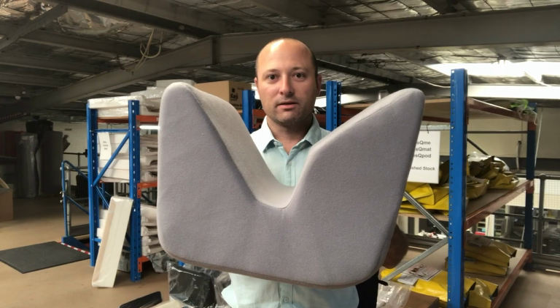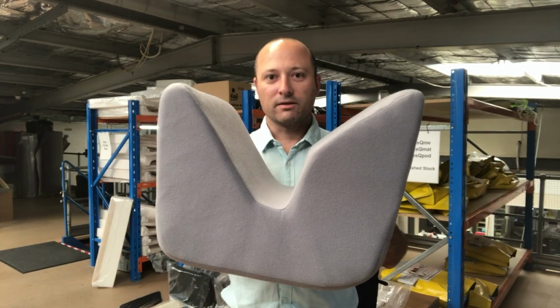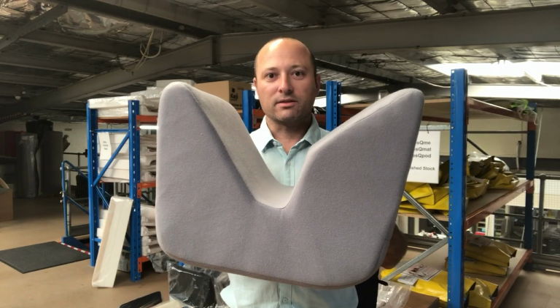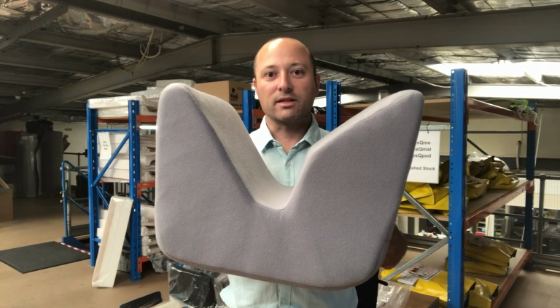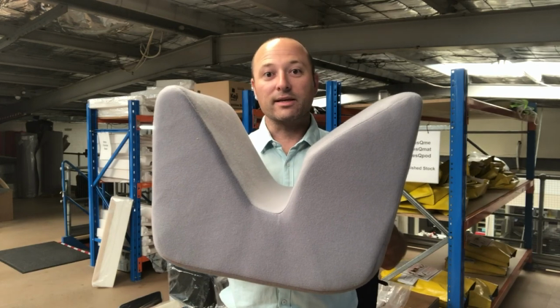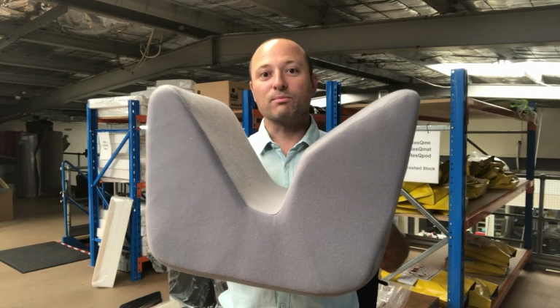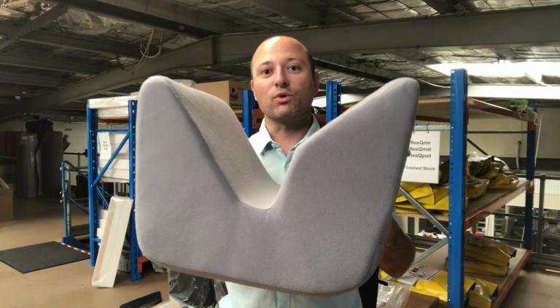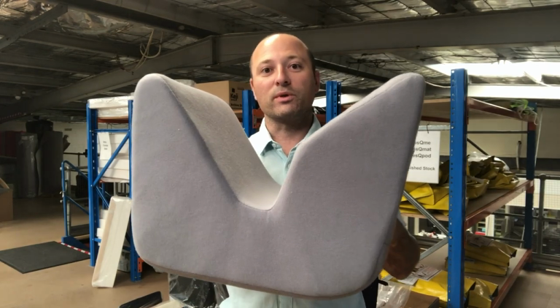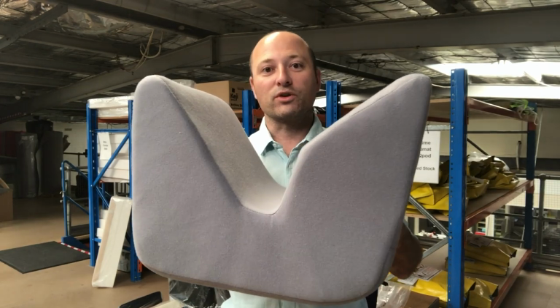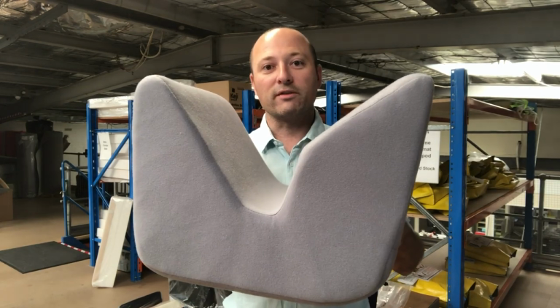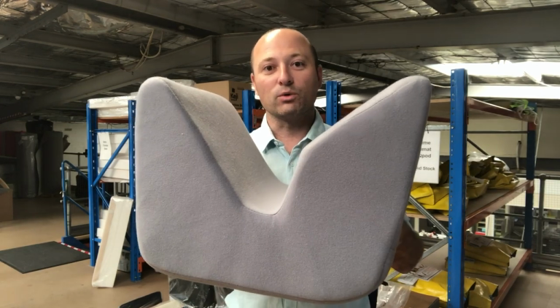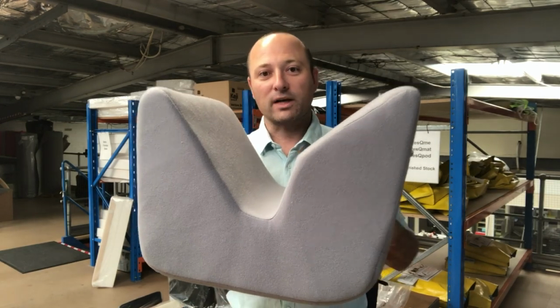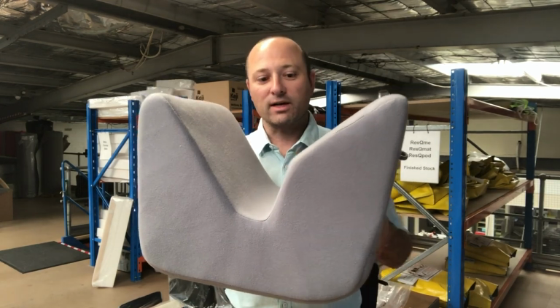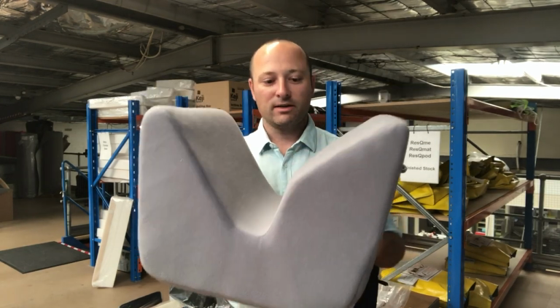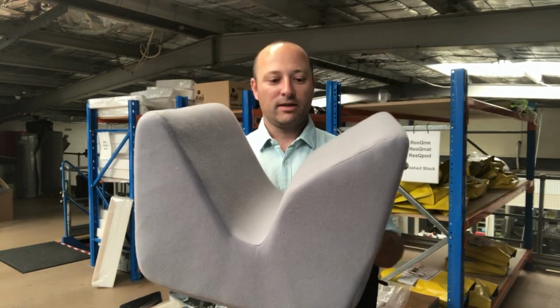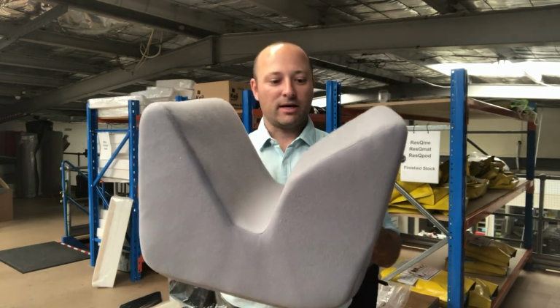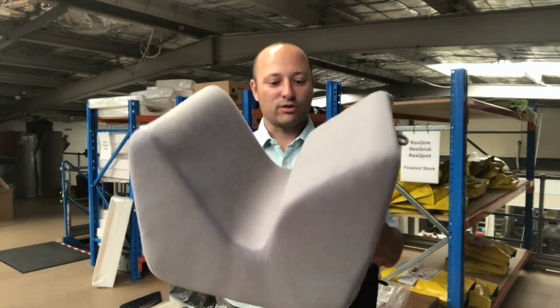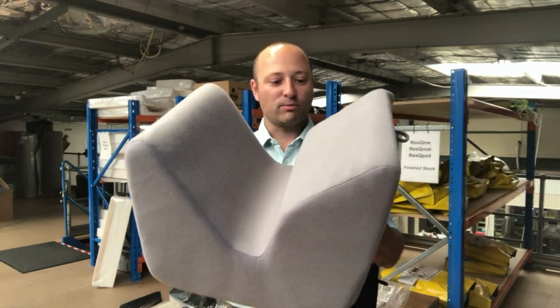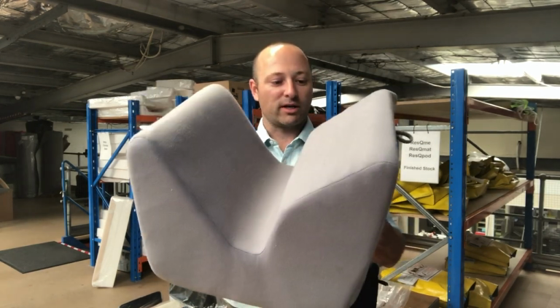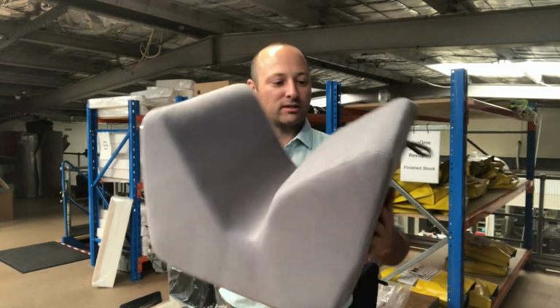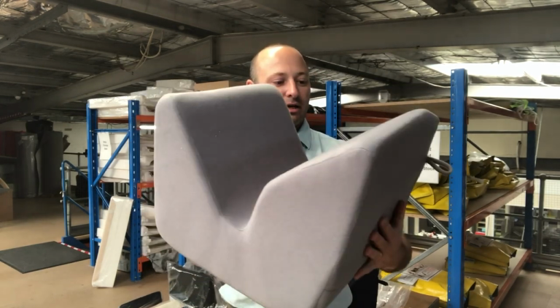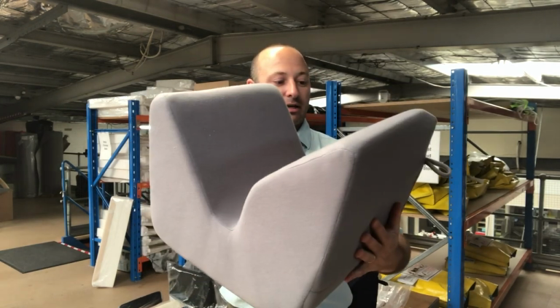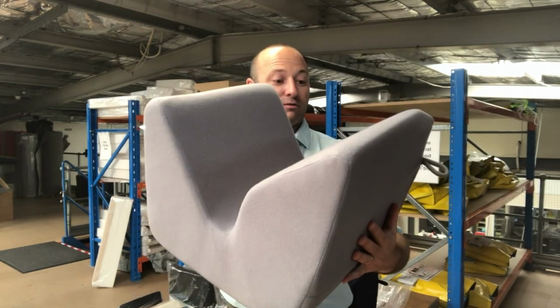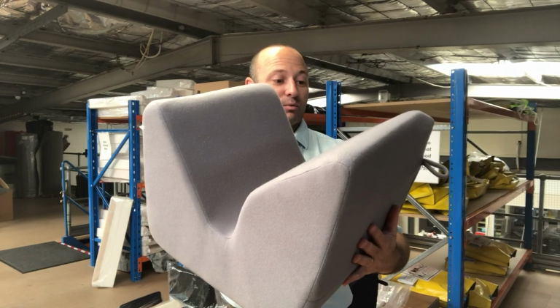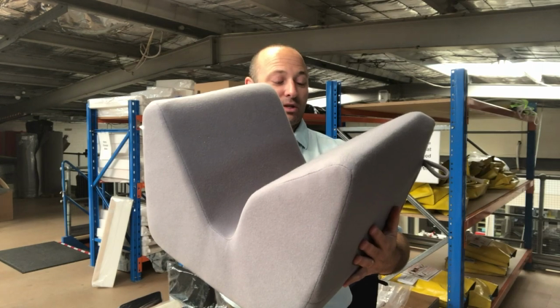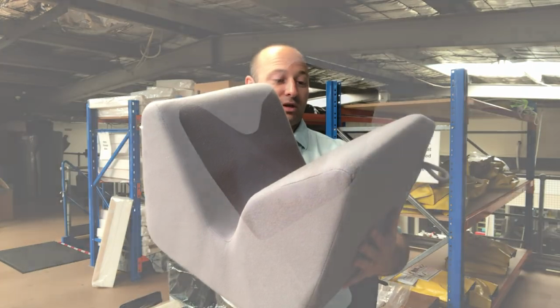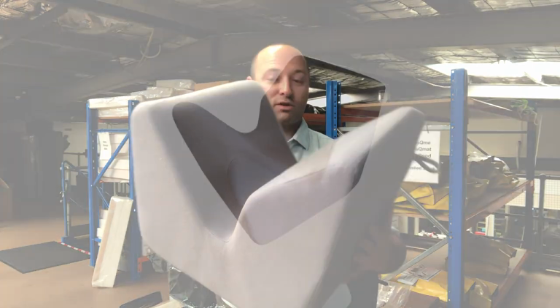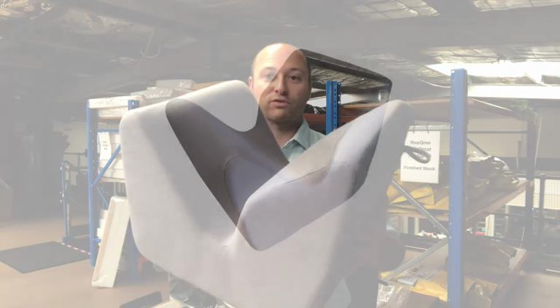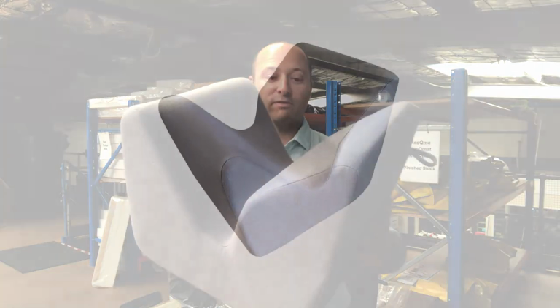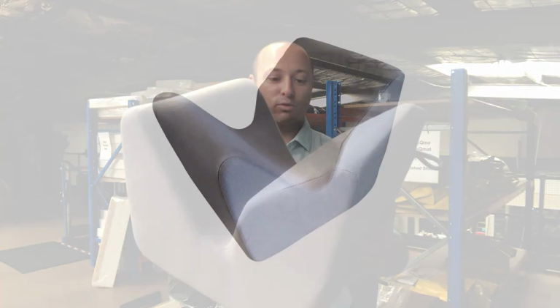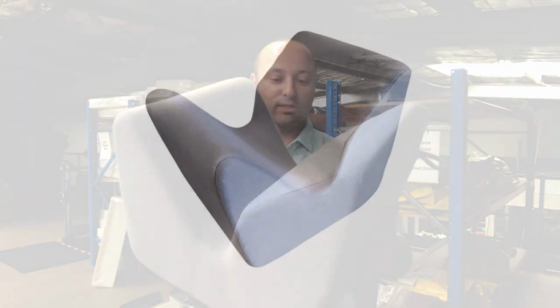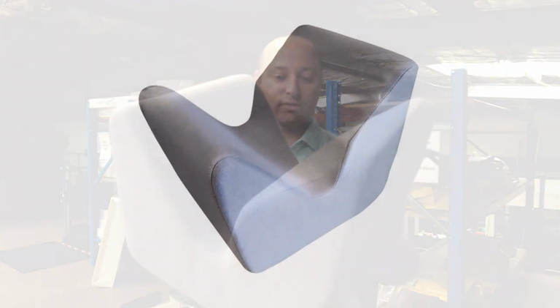This is the leg support with grey velour cover. It's a new product cover with a nice soft grey velour material.